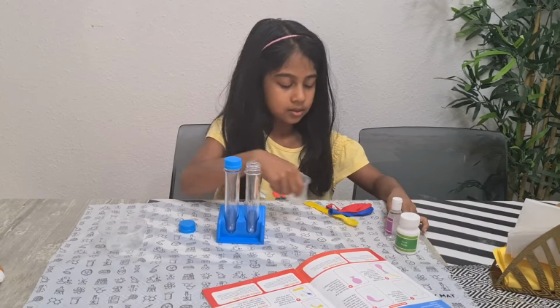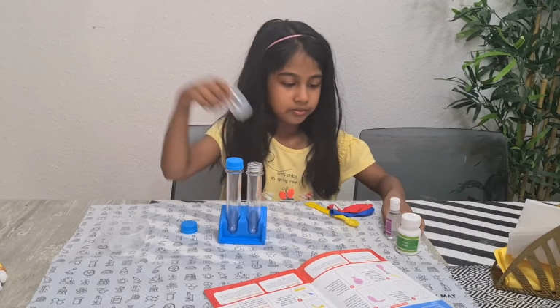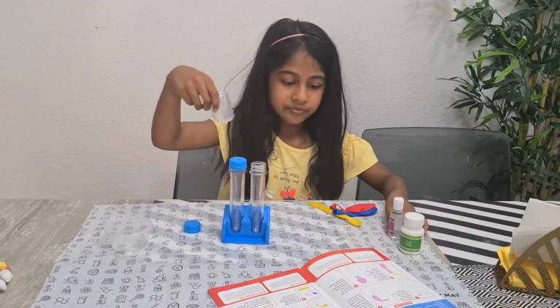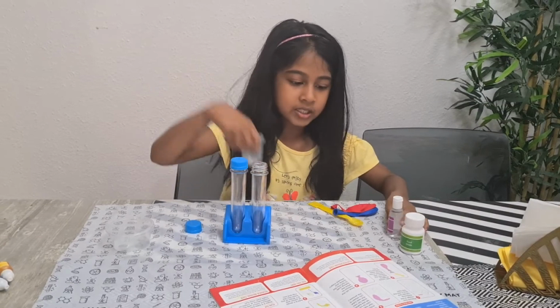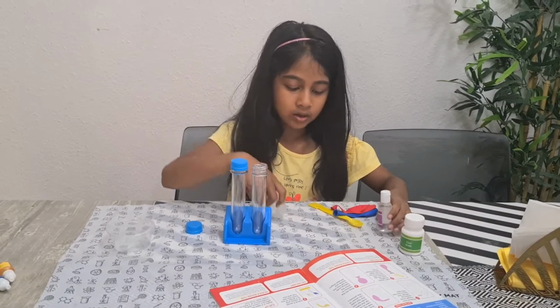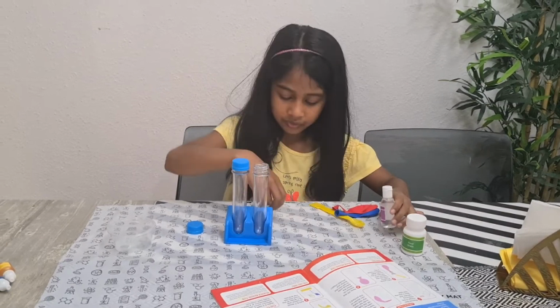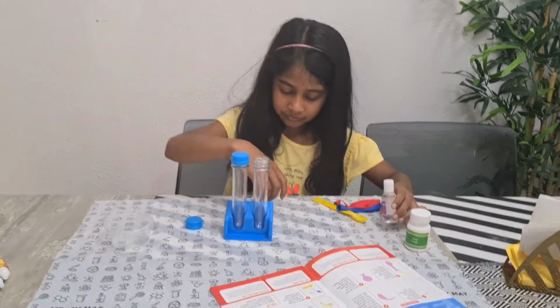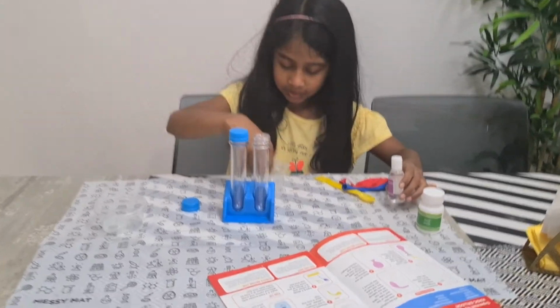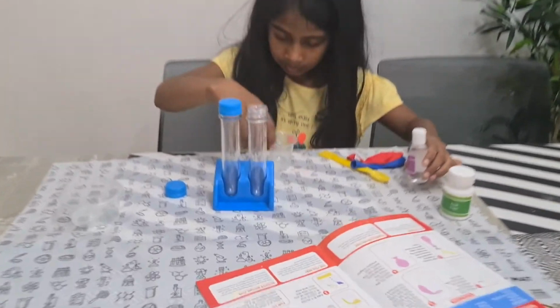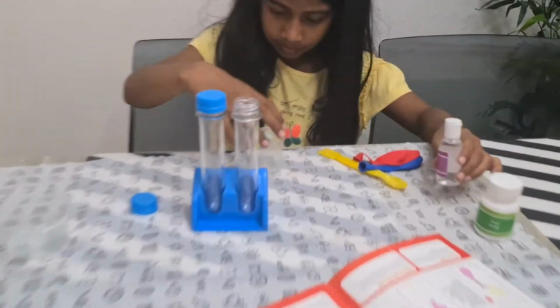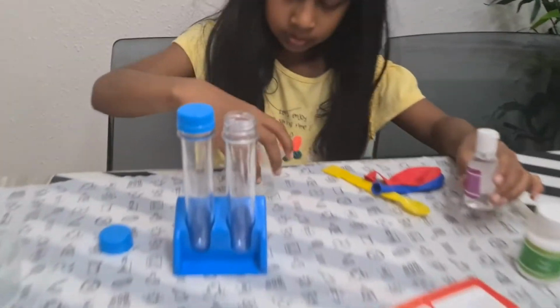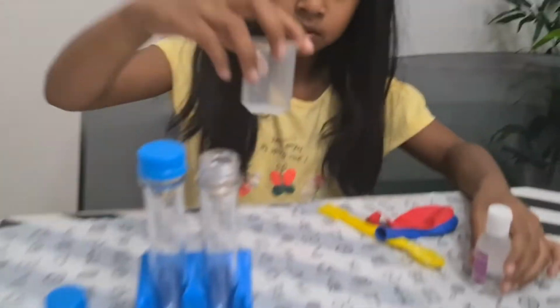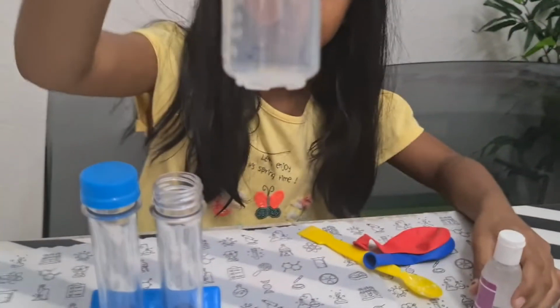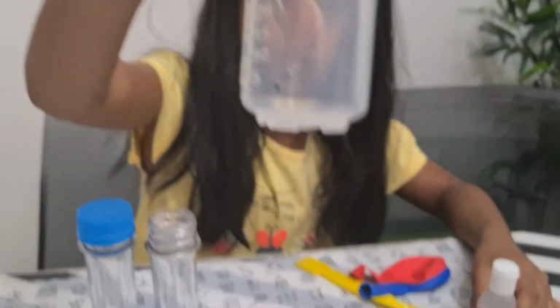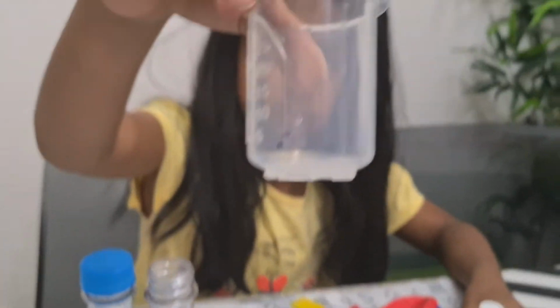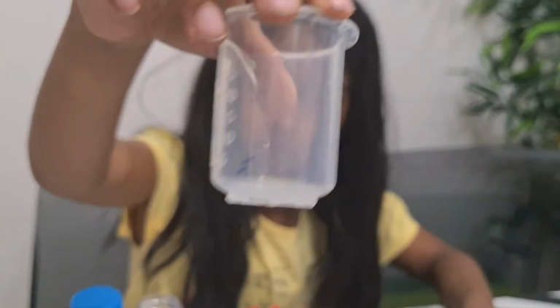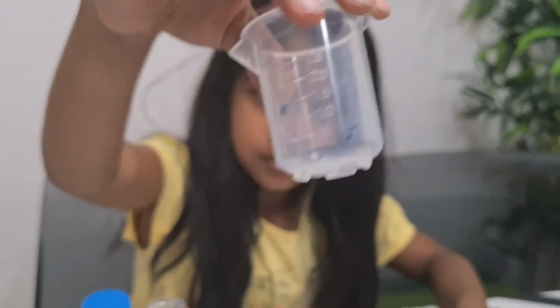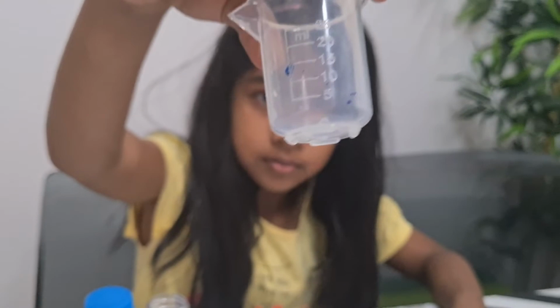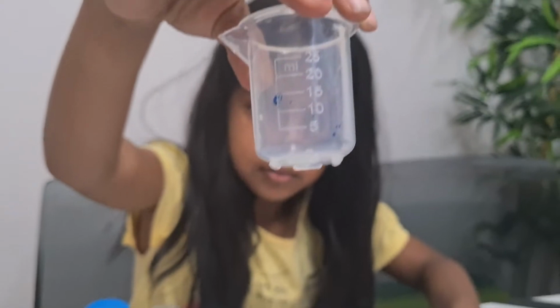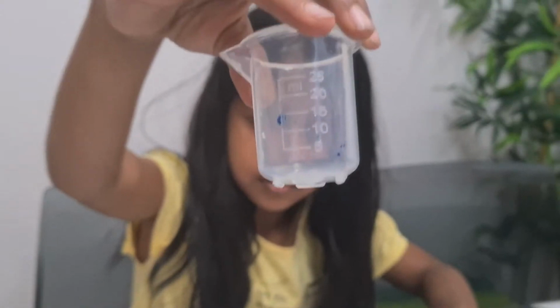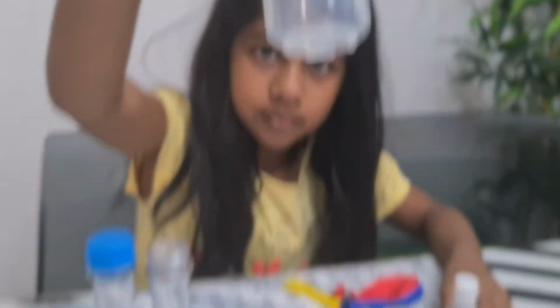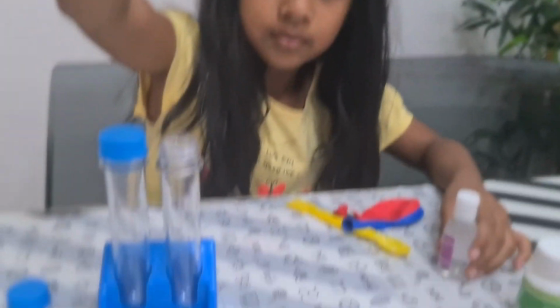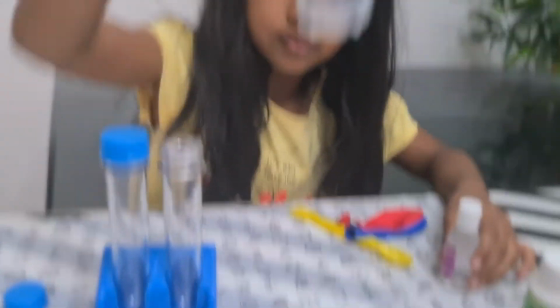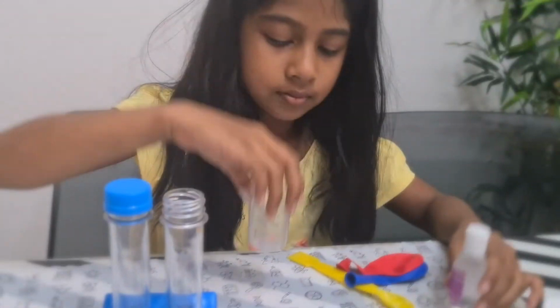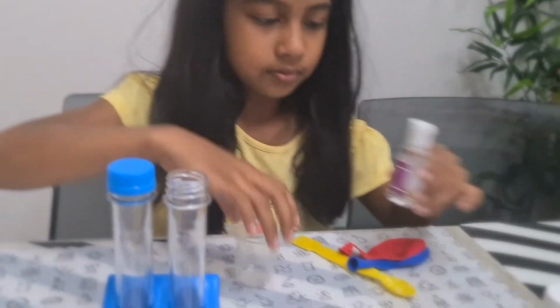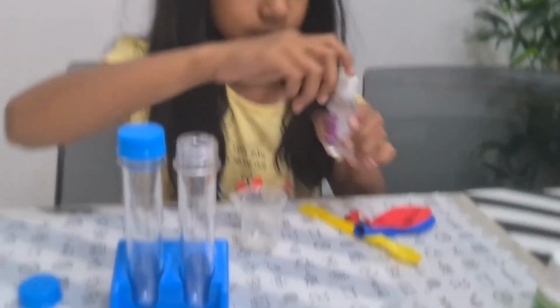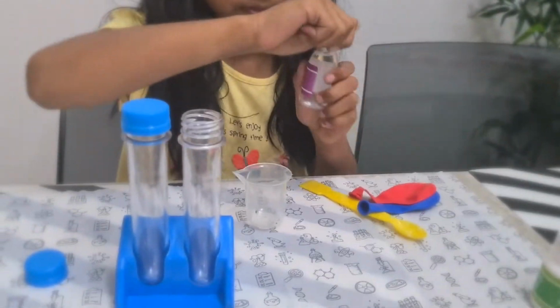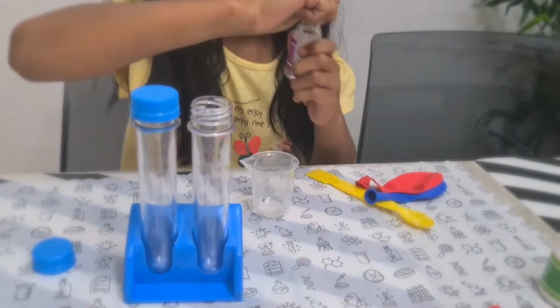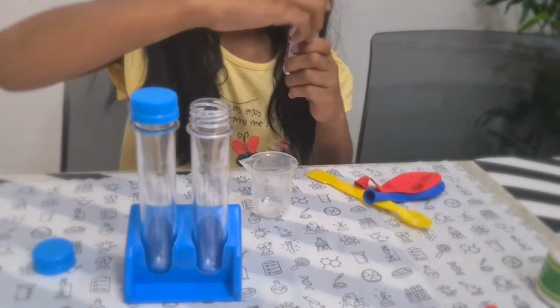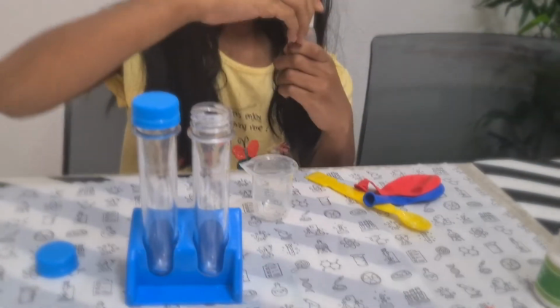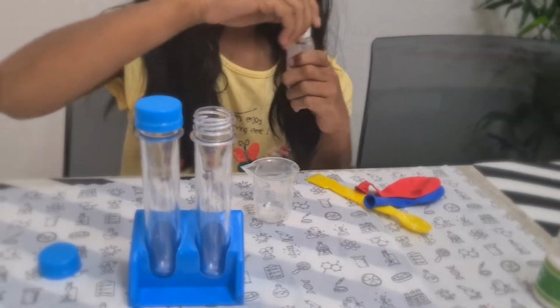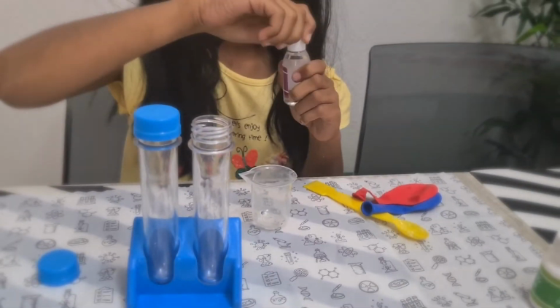Measure 15 milliliters of vinegar in the measuring cylinder and pour it into the test tube.